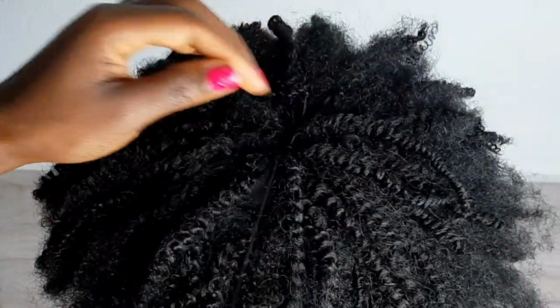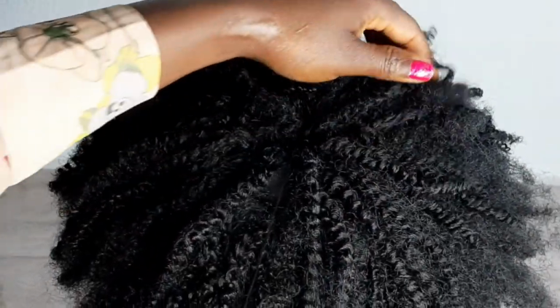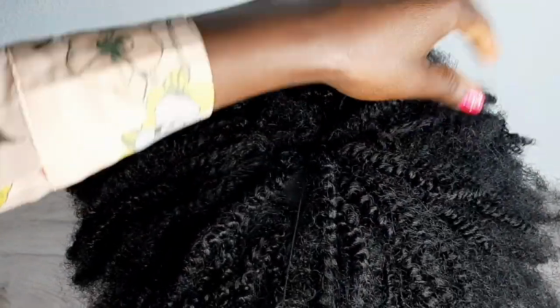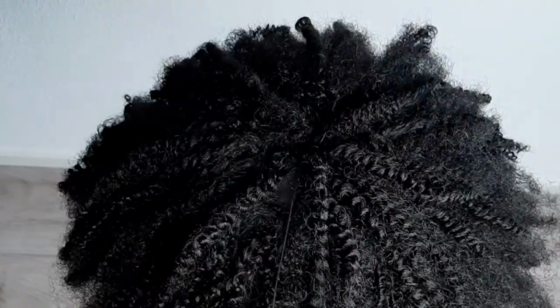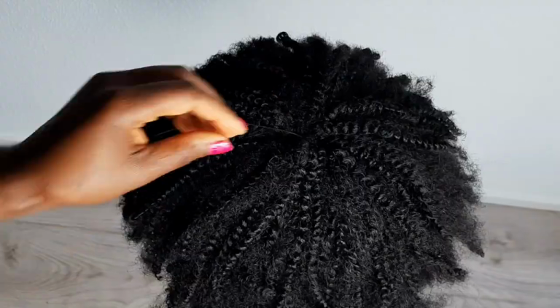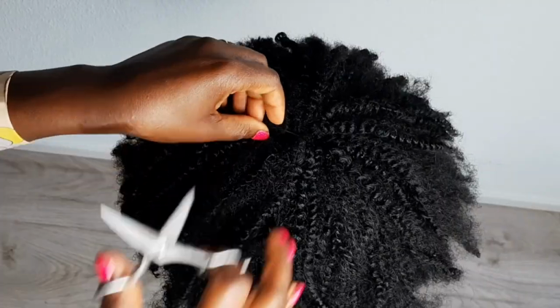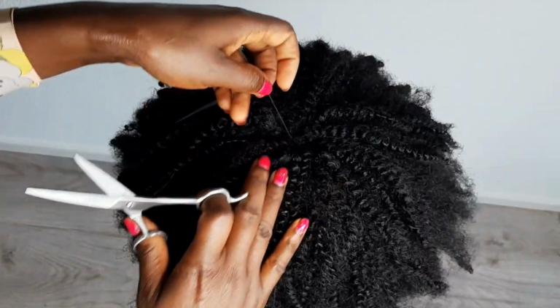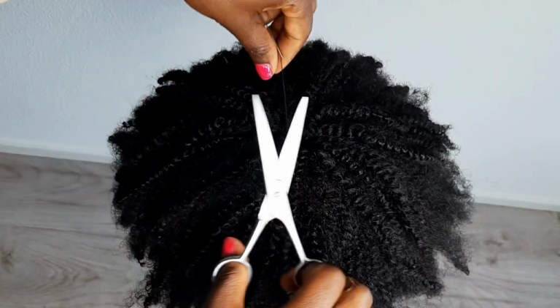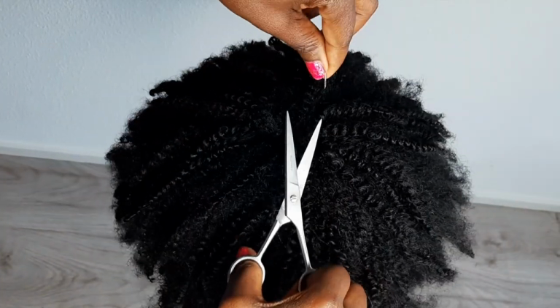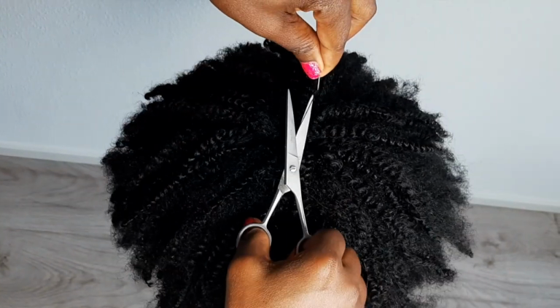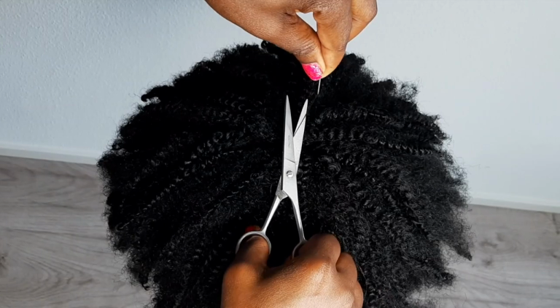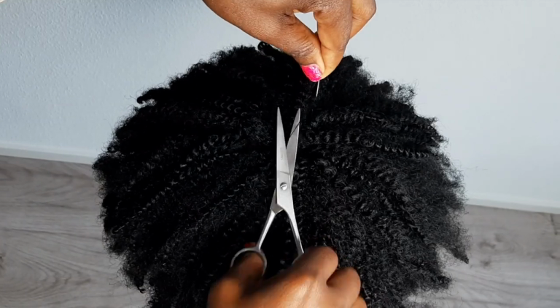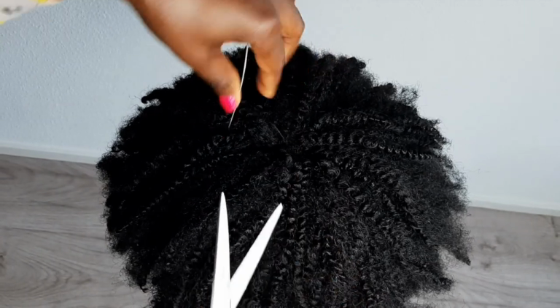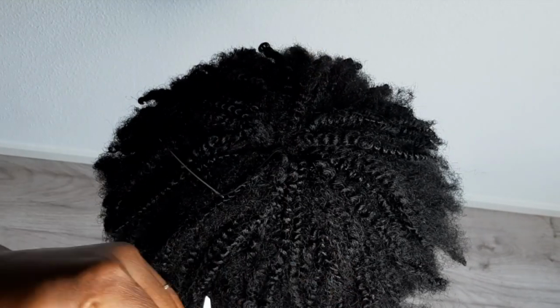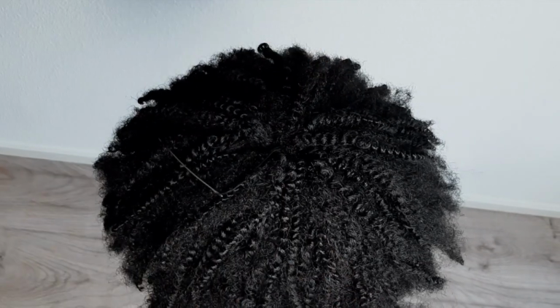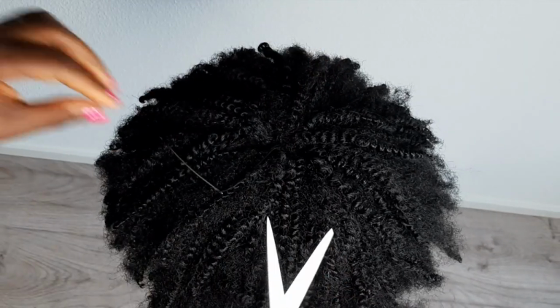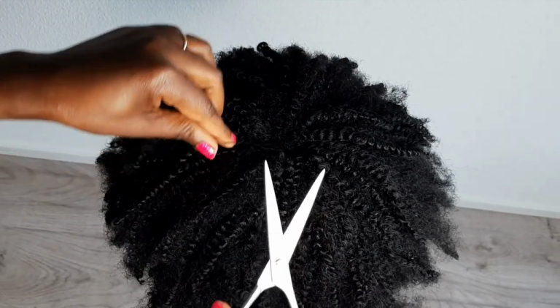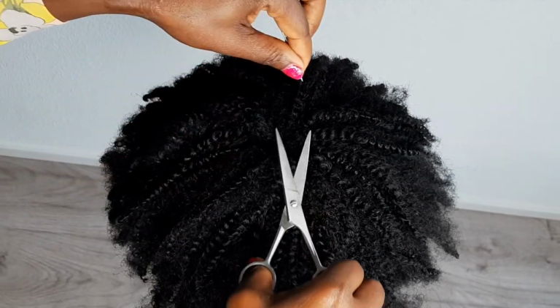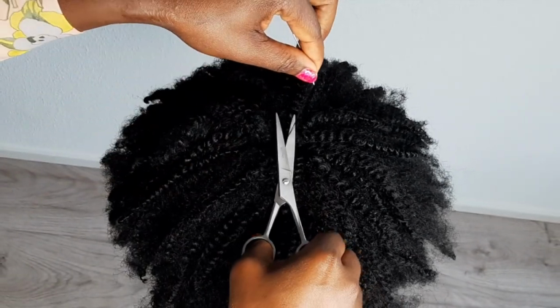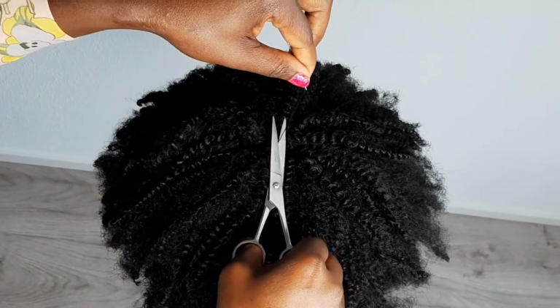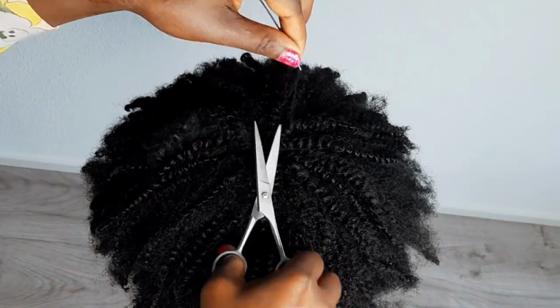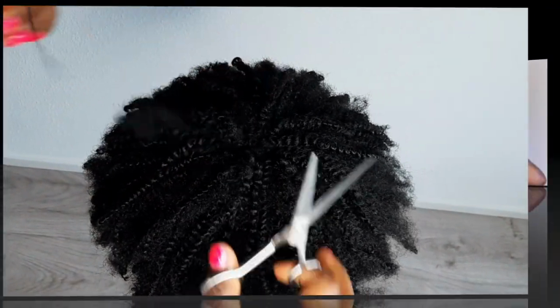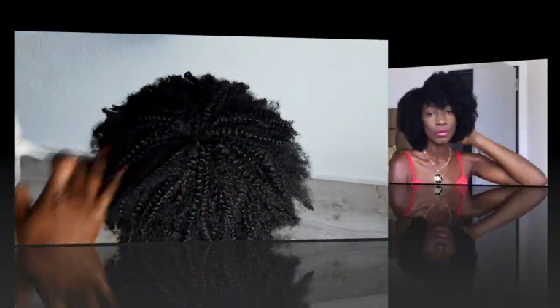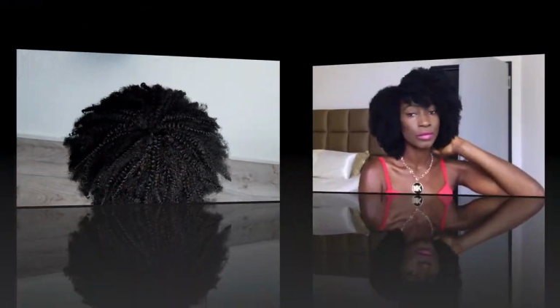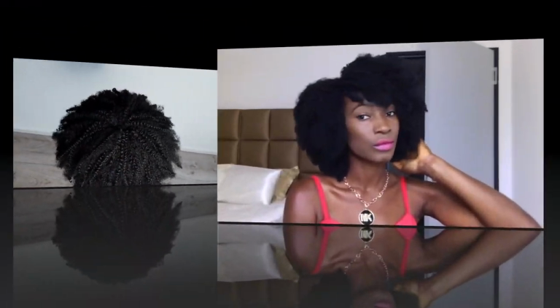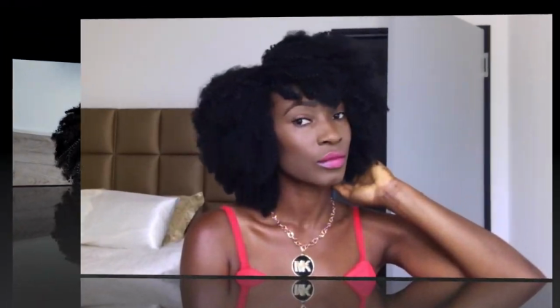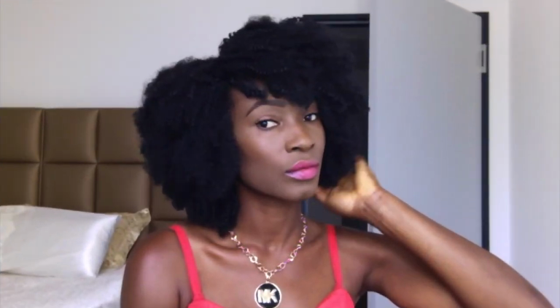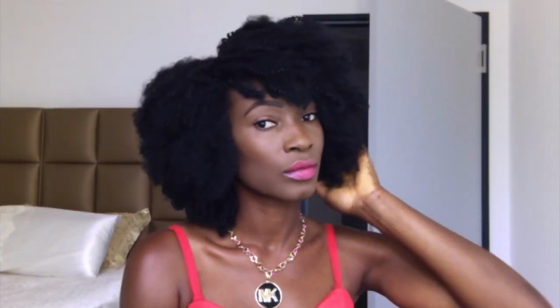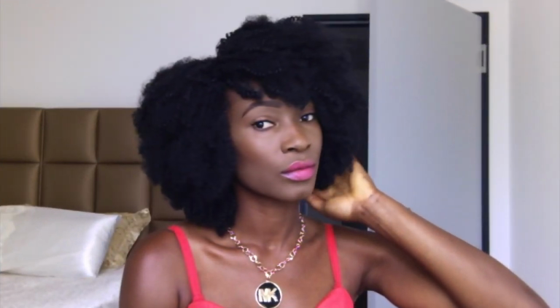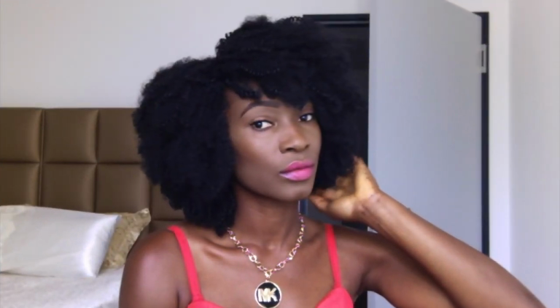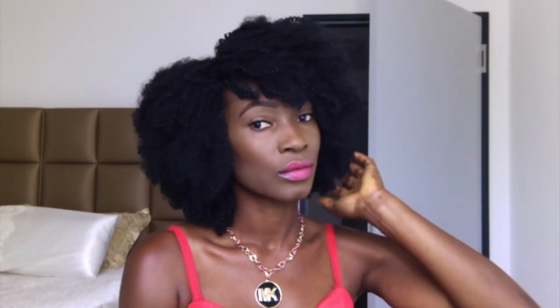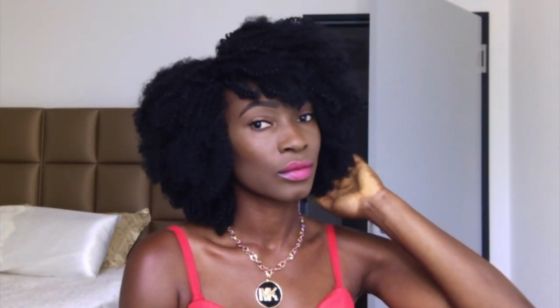And that's it, guys — the wig is ready! Hope you guys enjoyed this video and hope you like the look. Make sure you give this video a thumbs up.